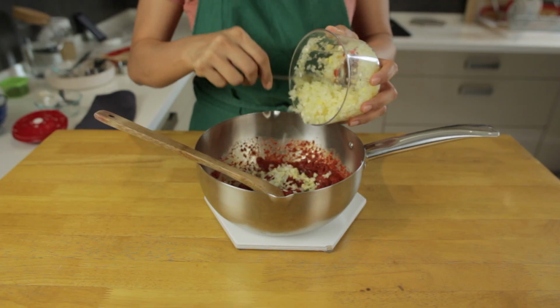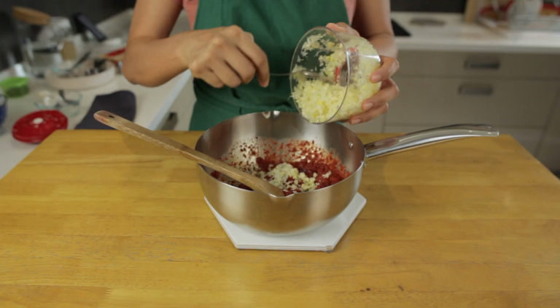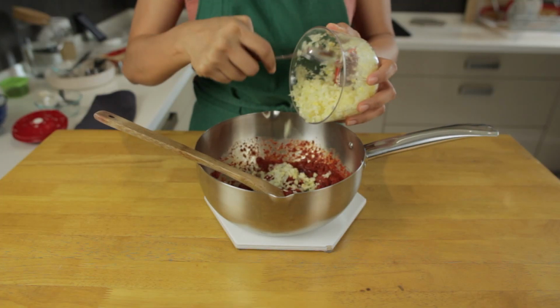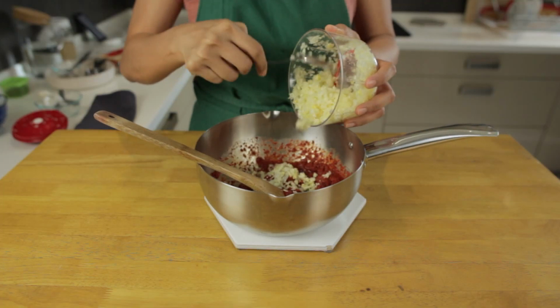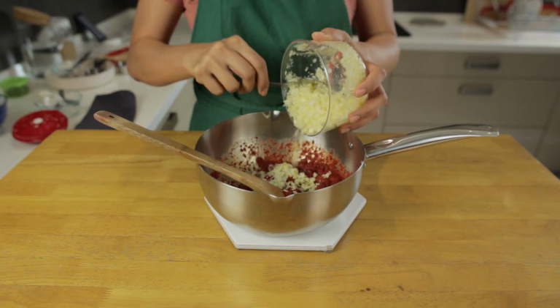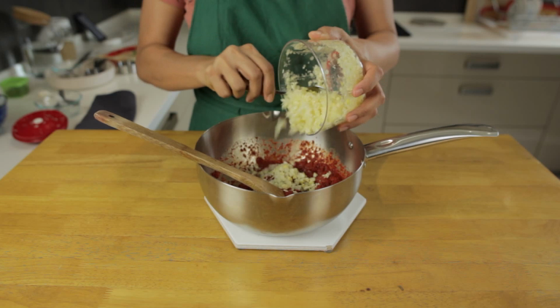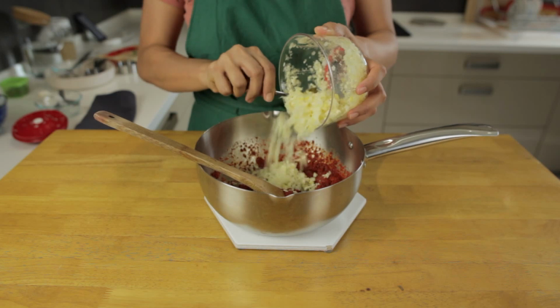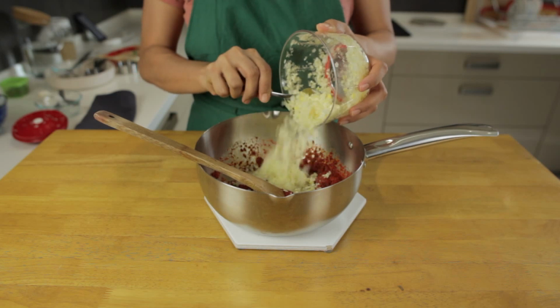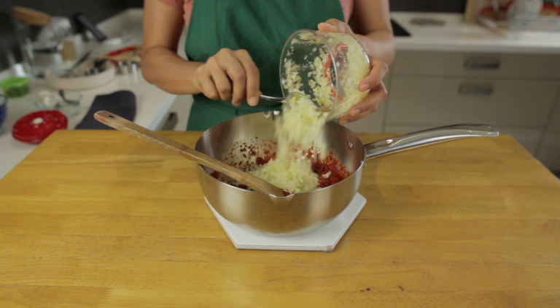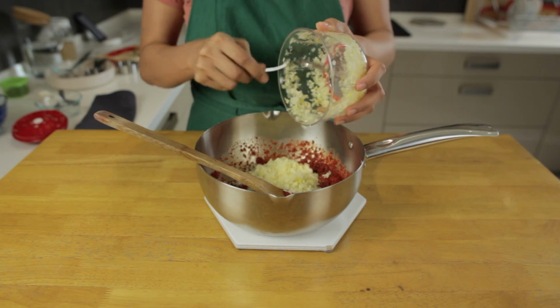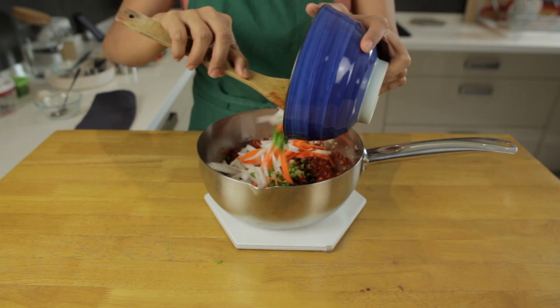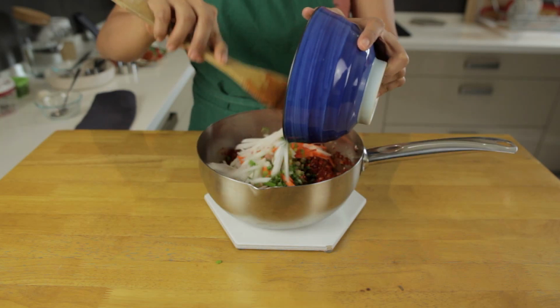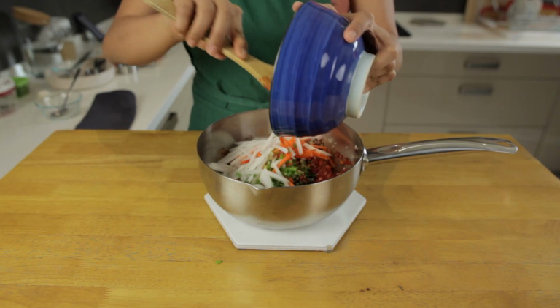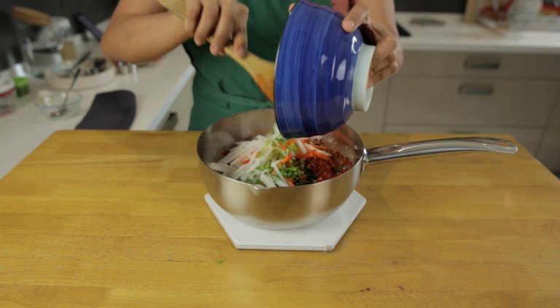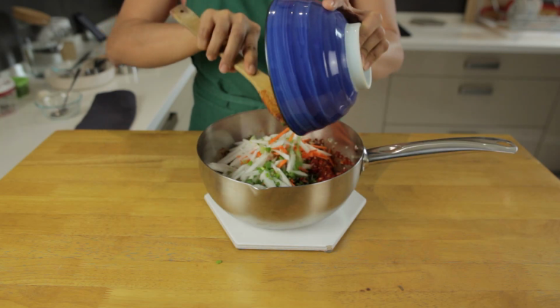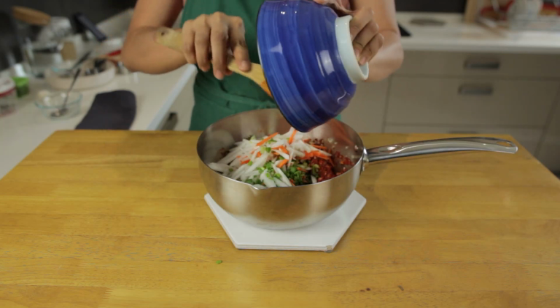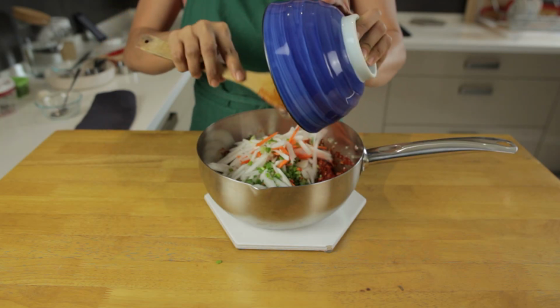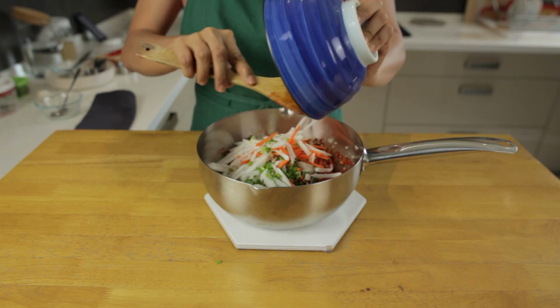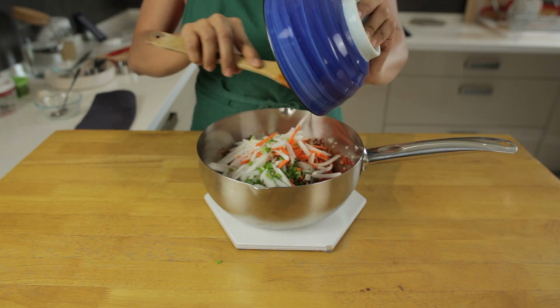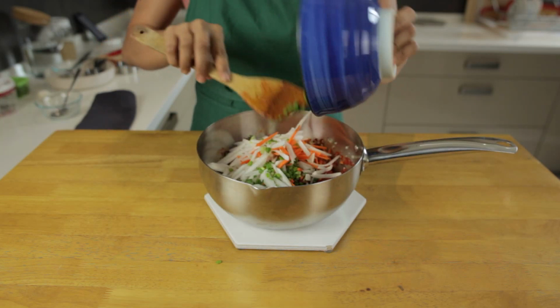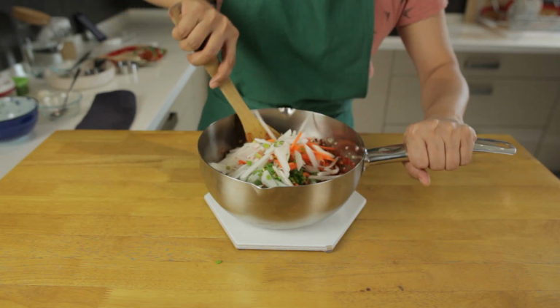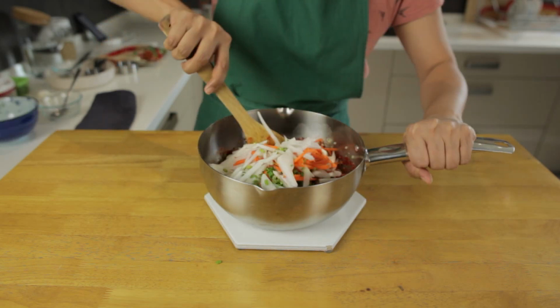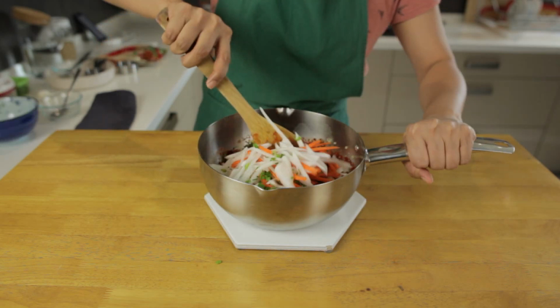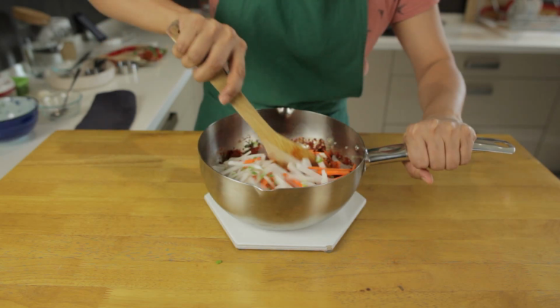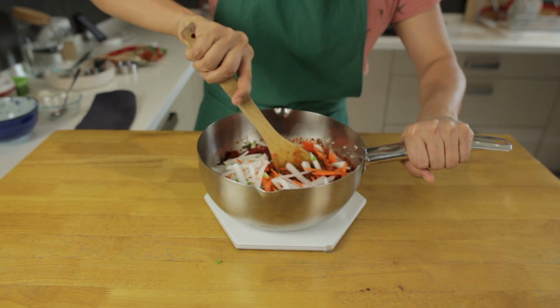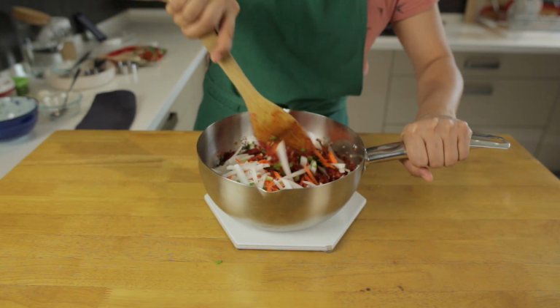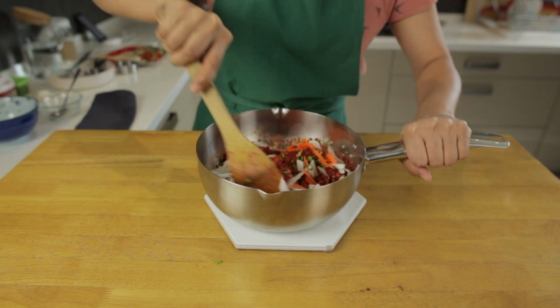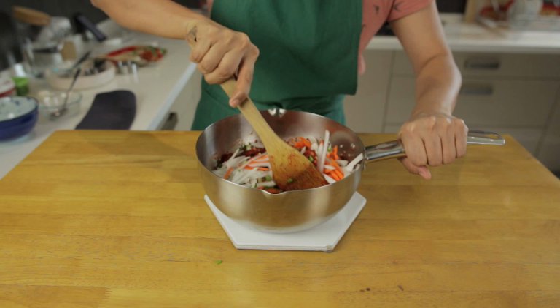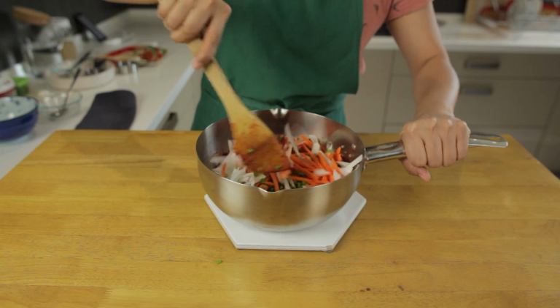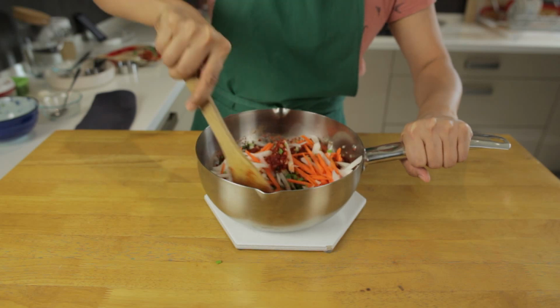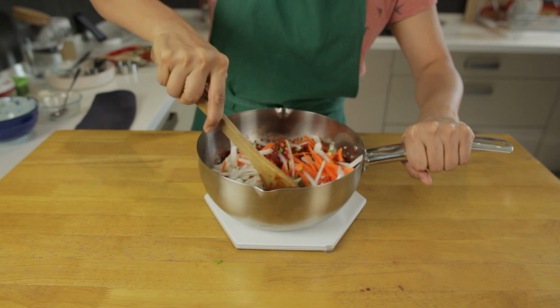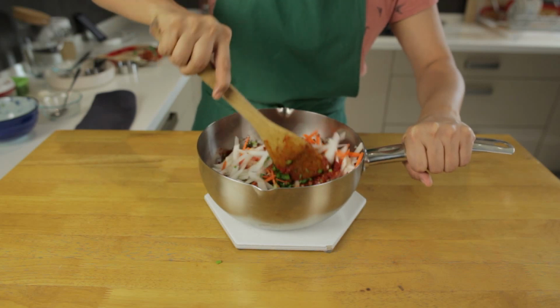Now add the onion, garlic, ginger and all the chopped vegetables, and mix the whole thing up until everything is well coated with the paste.